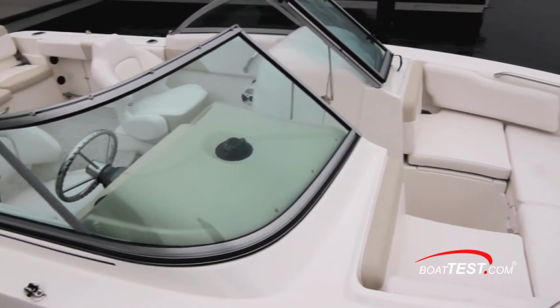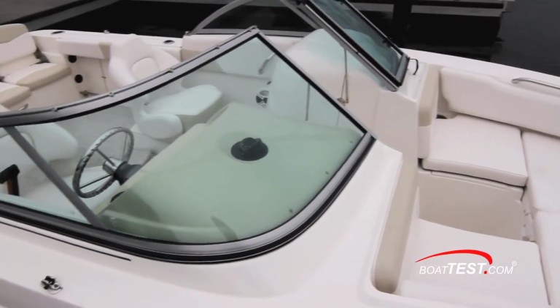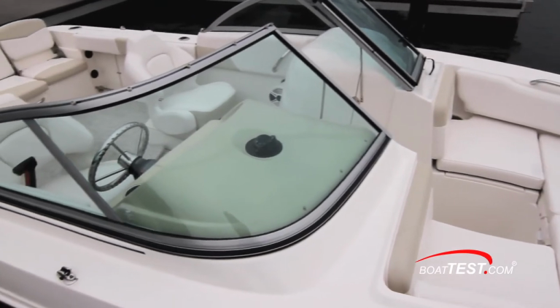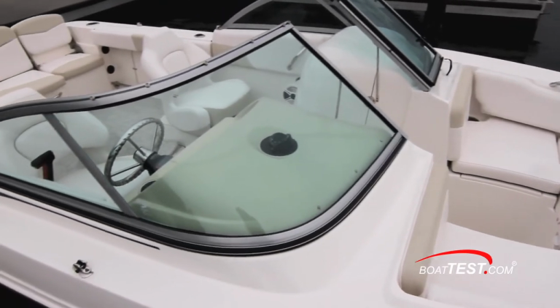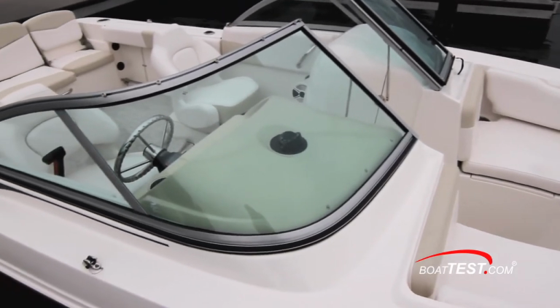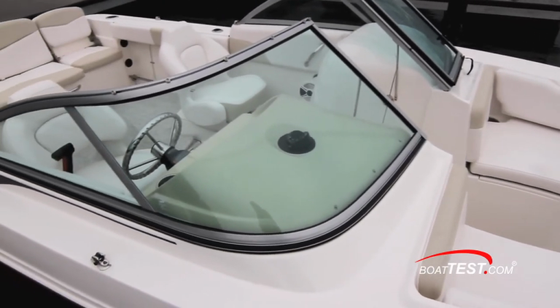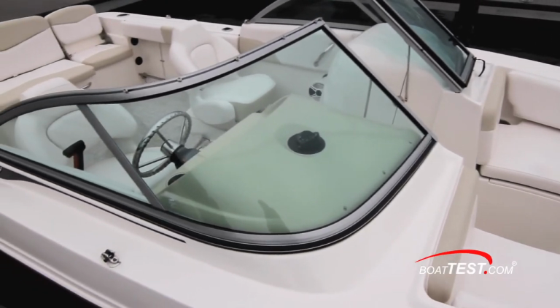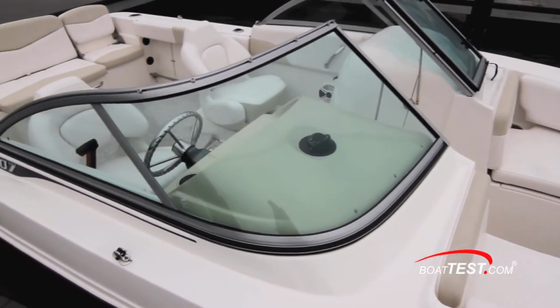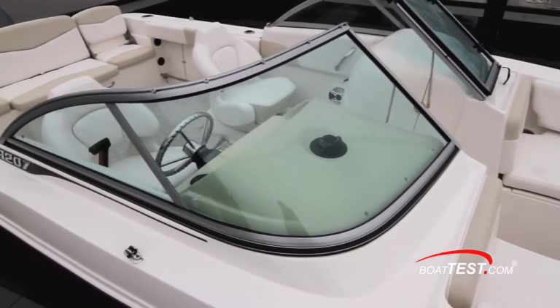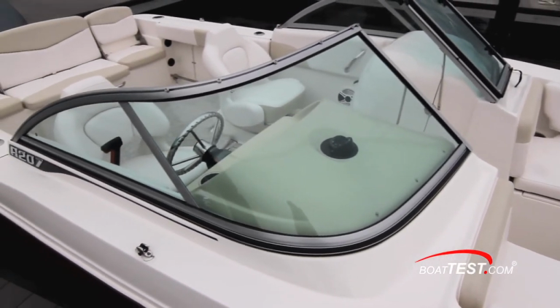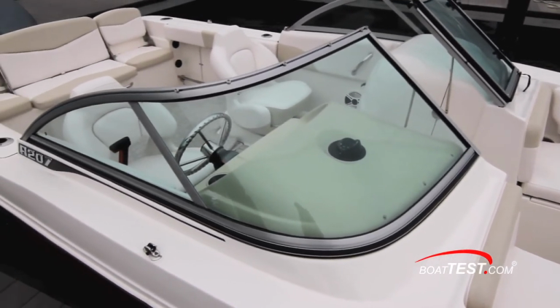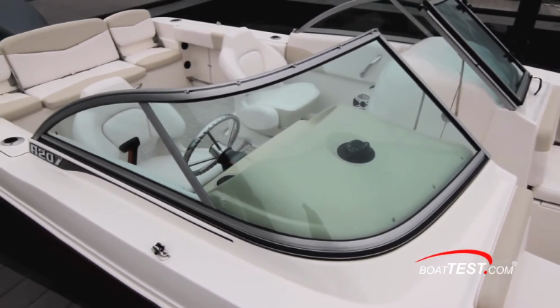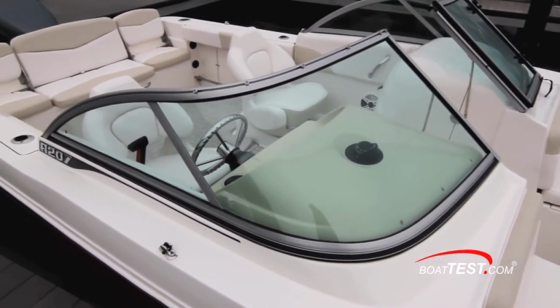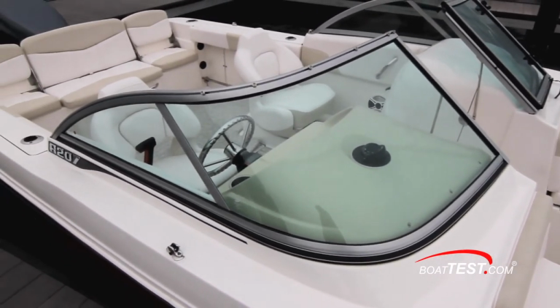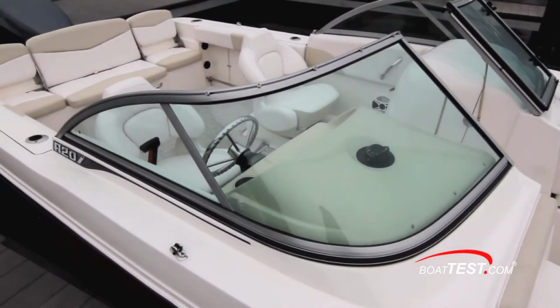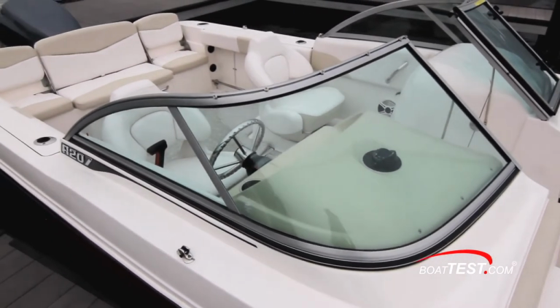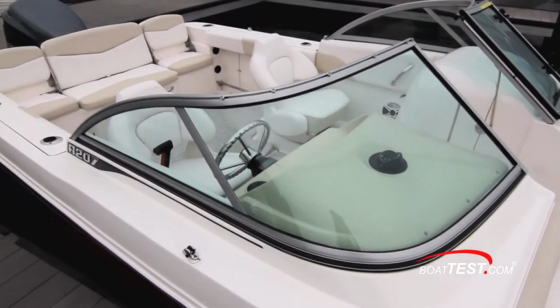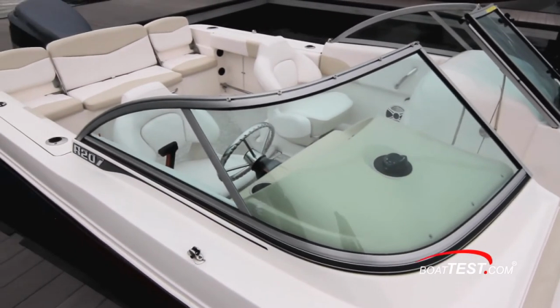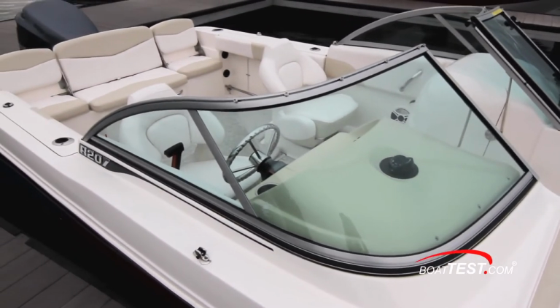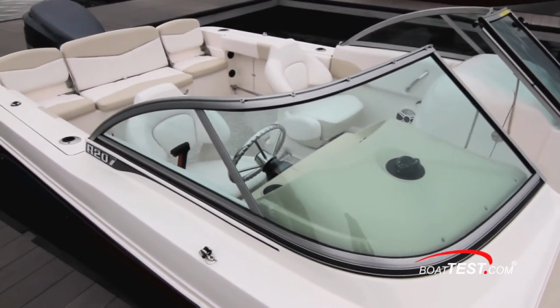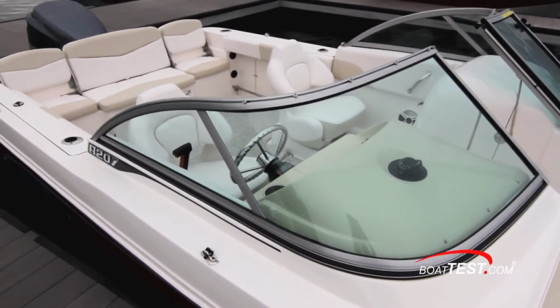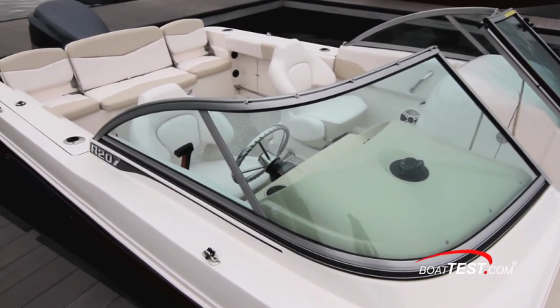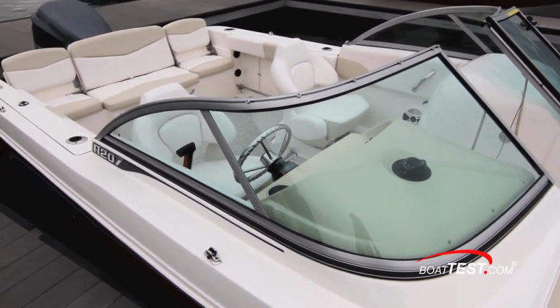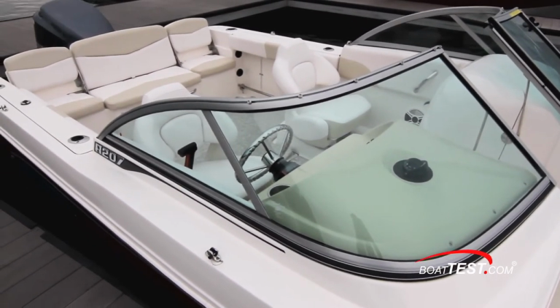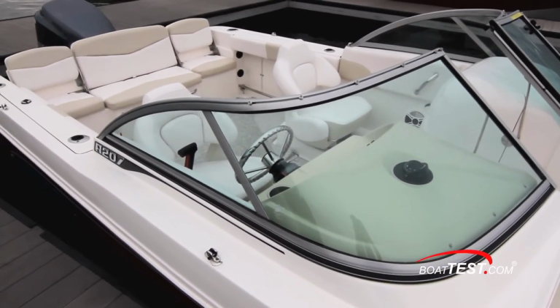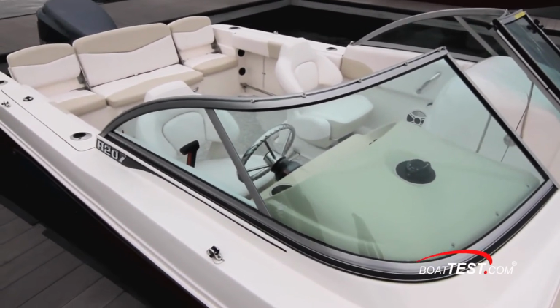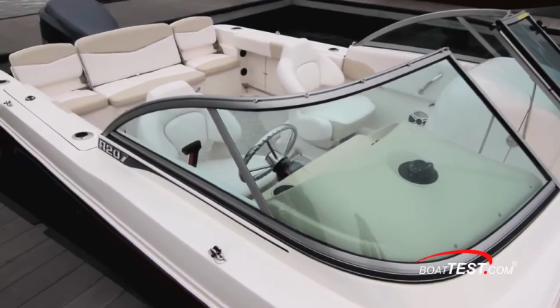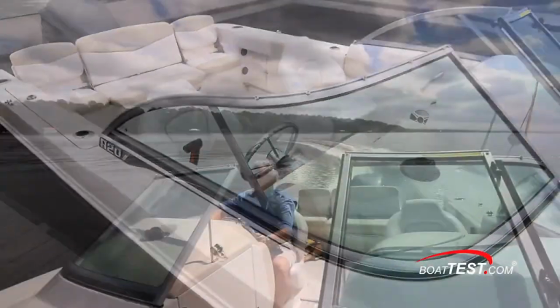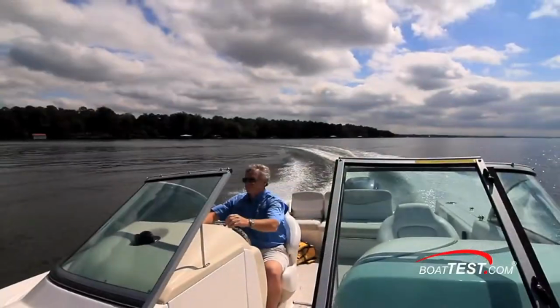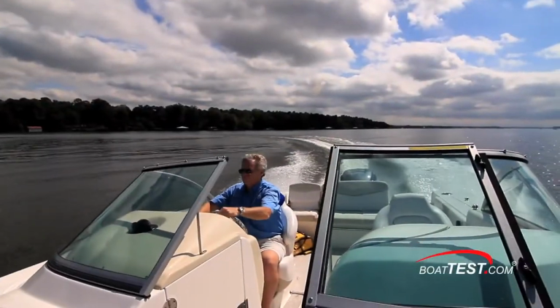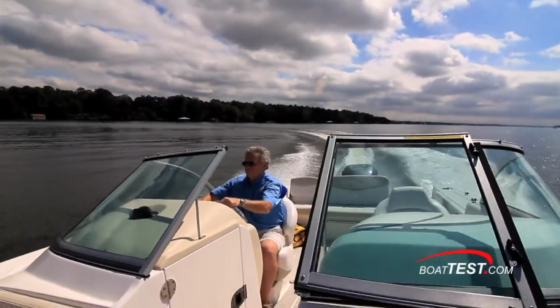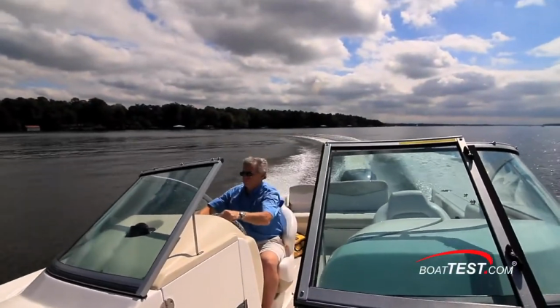That's my full review of the Rabalo R207. For BoatTest.com, I'm Captain Steve. We'll see you on the water.